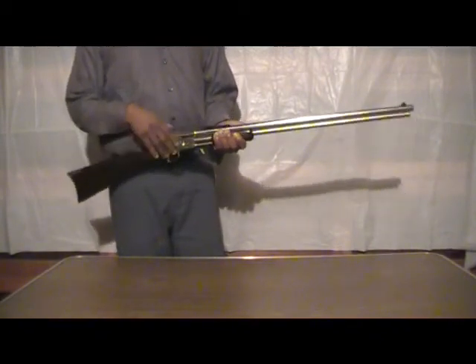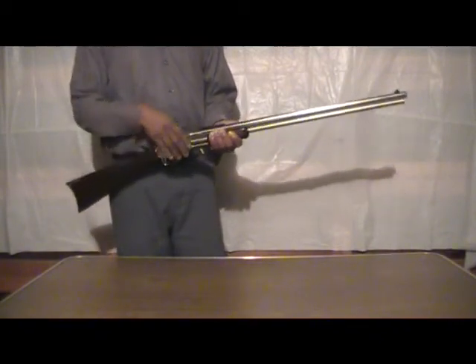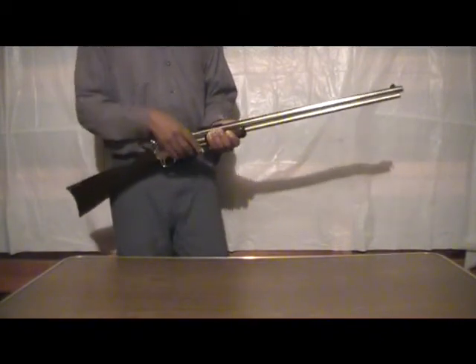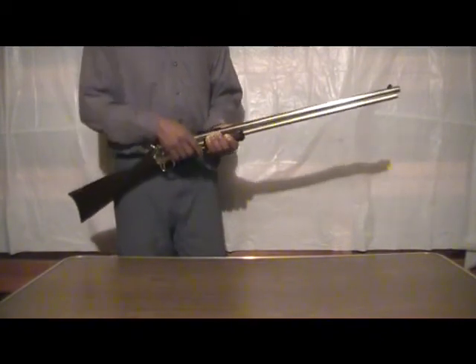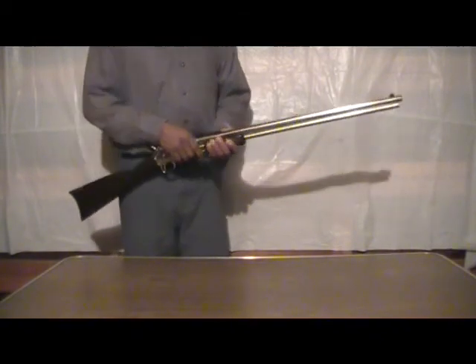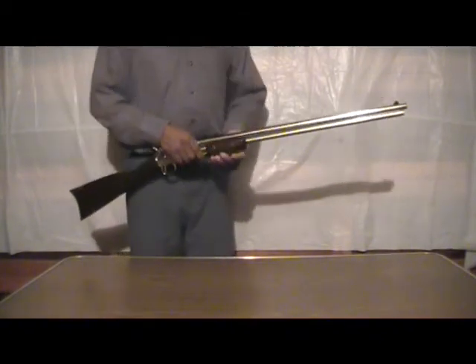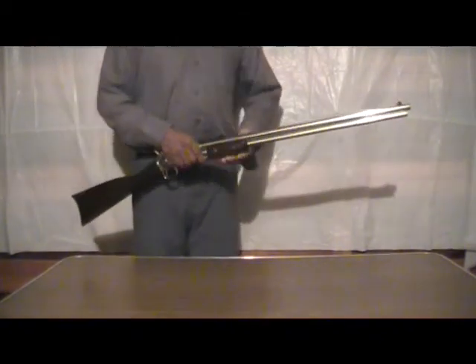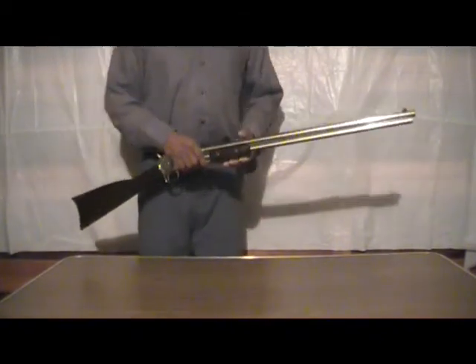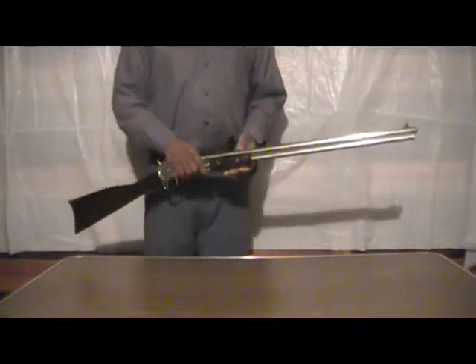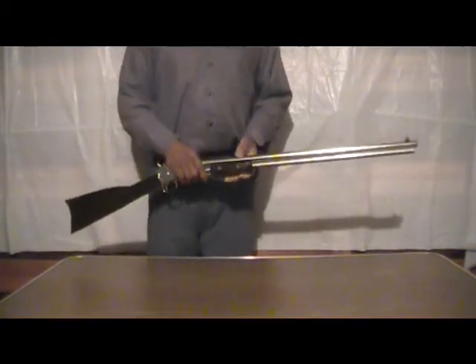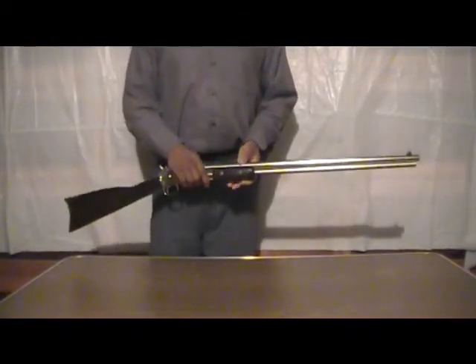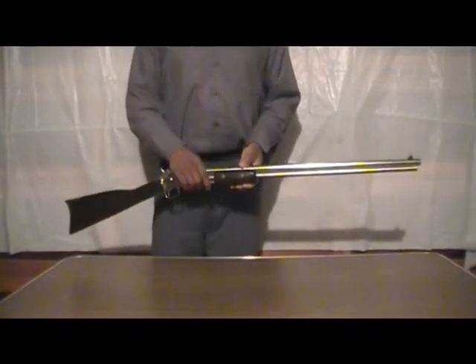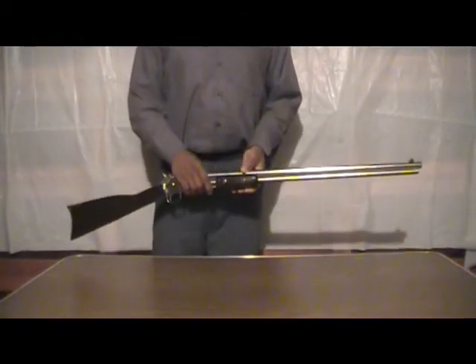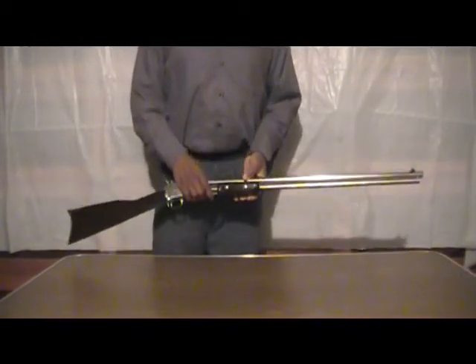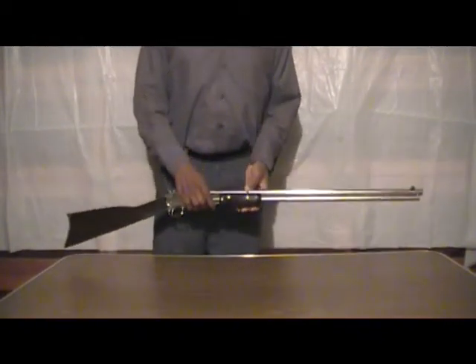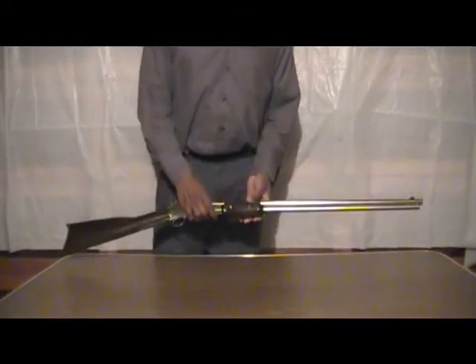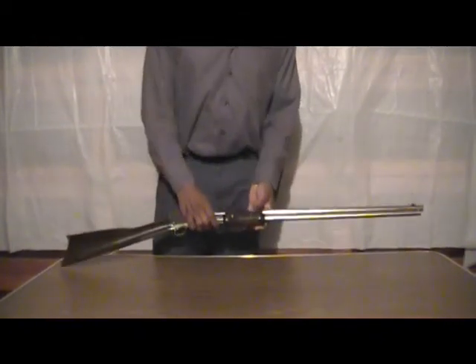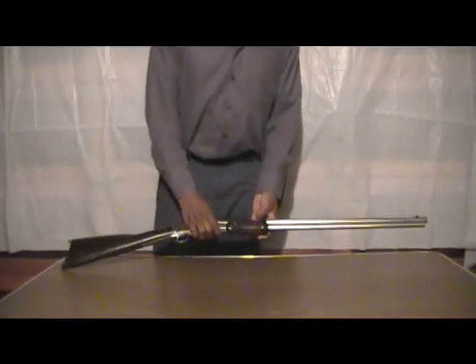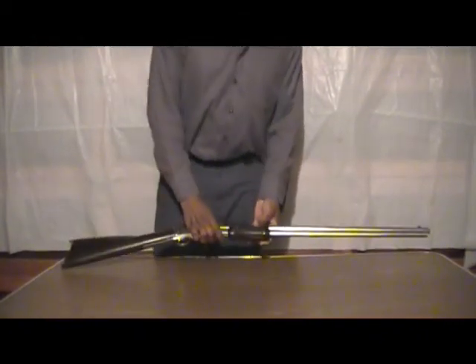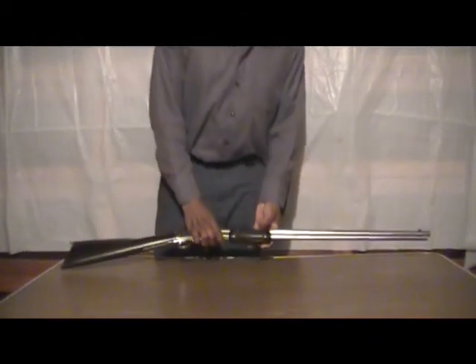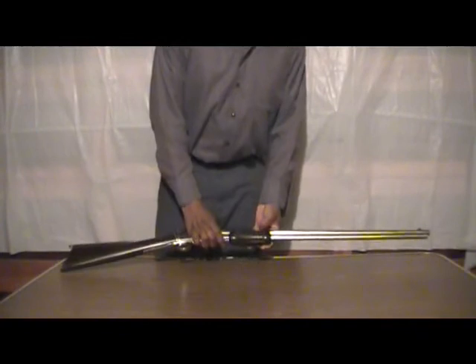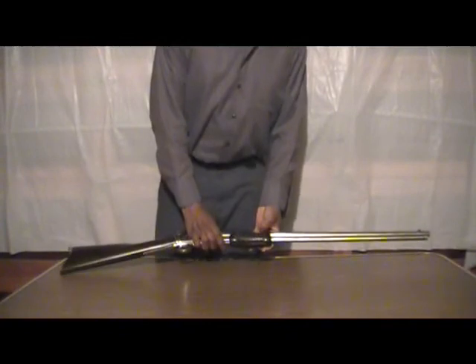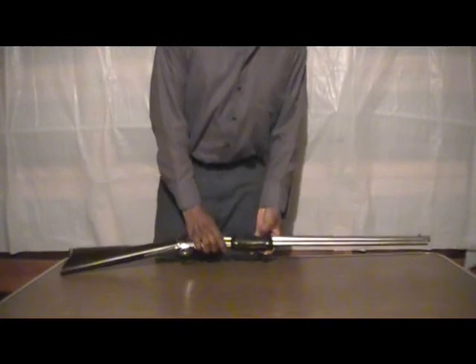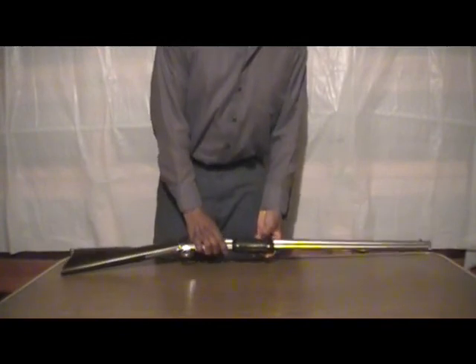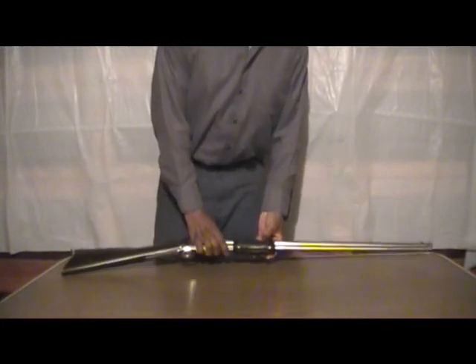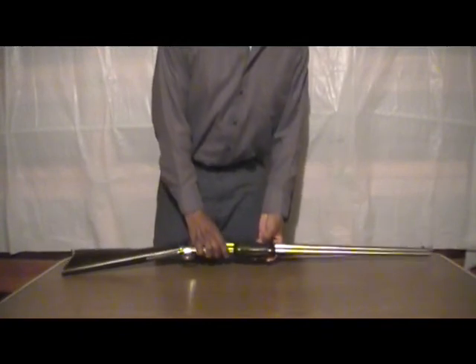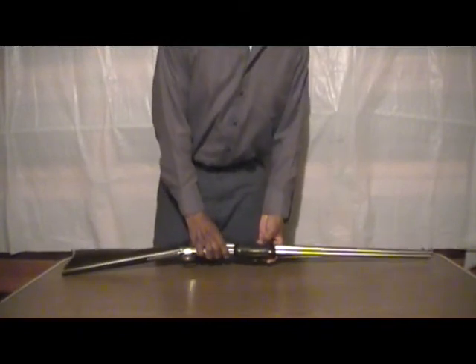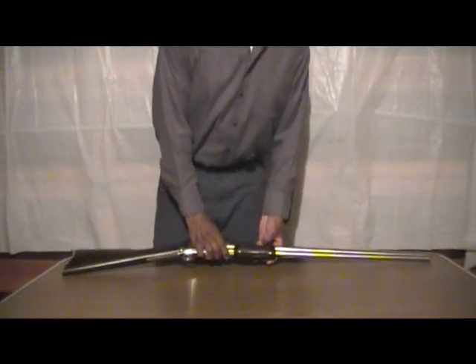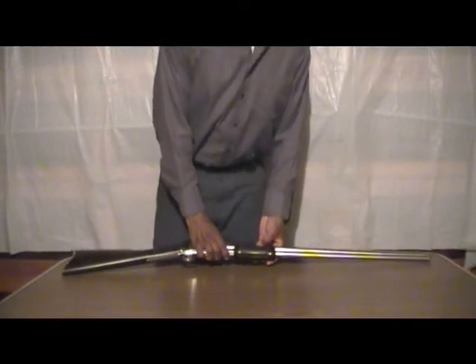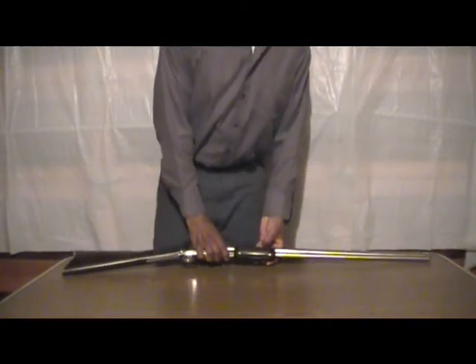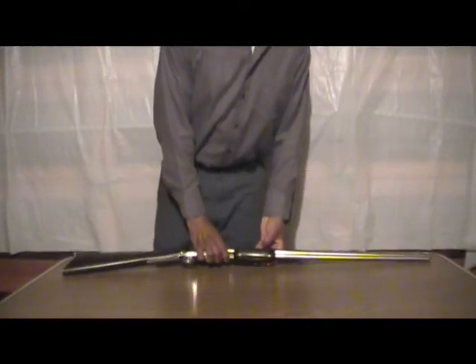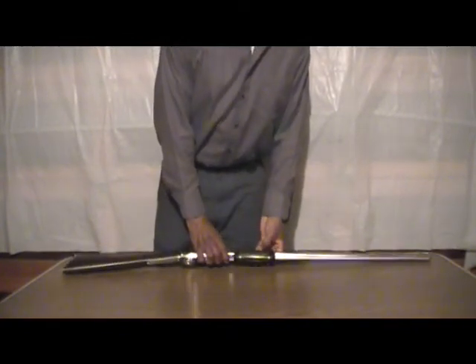Alright, thanks for watching, and I'll show a couple of my targets from today.